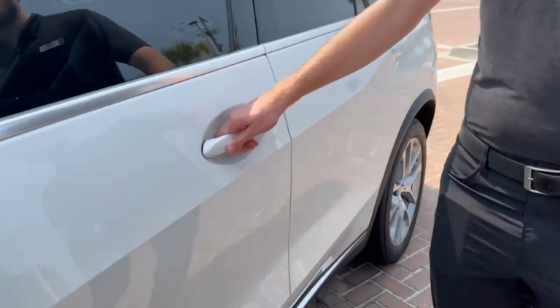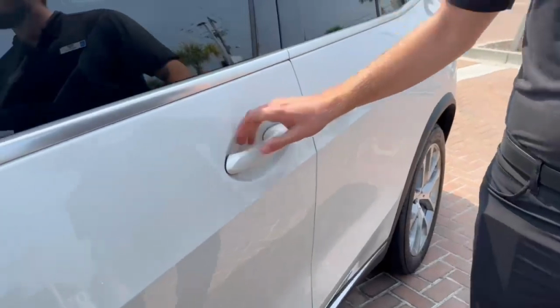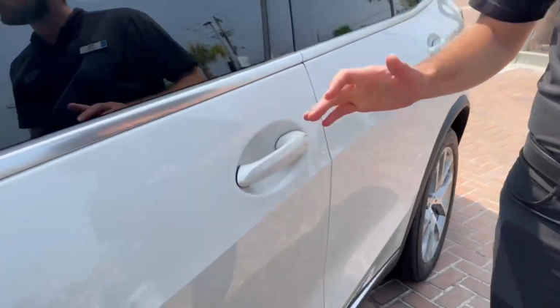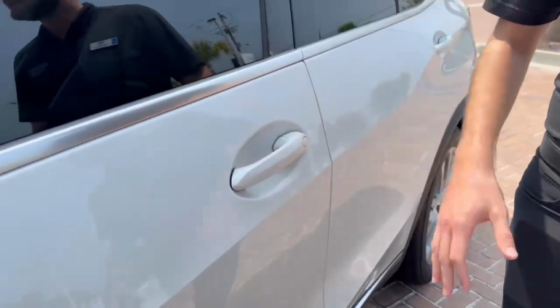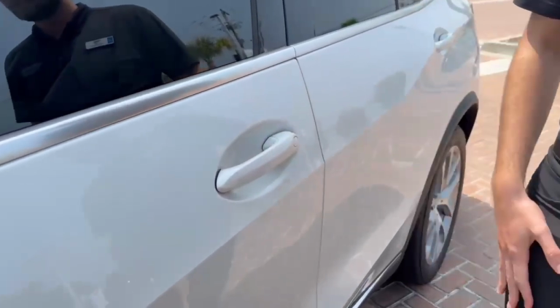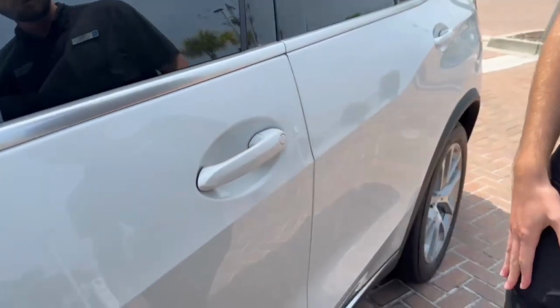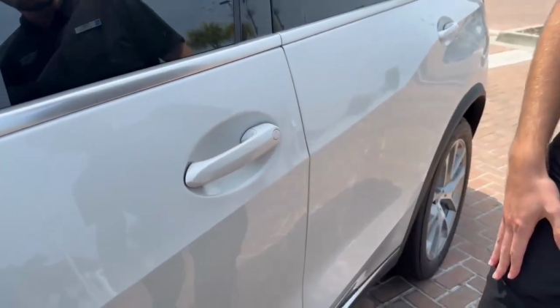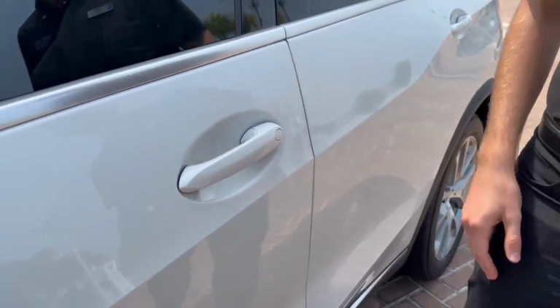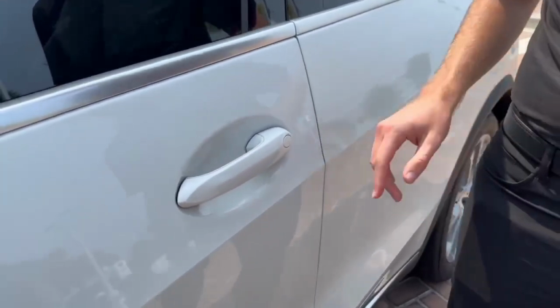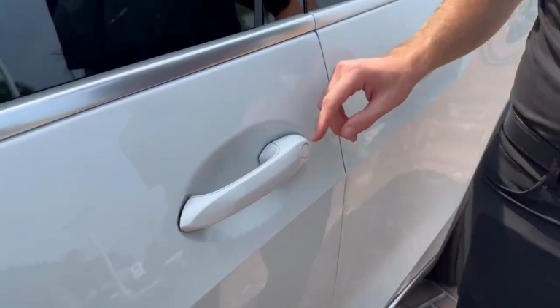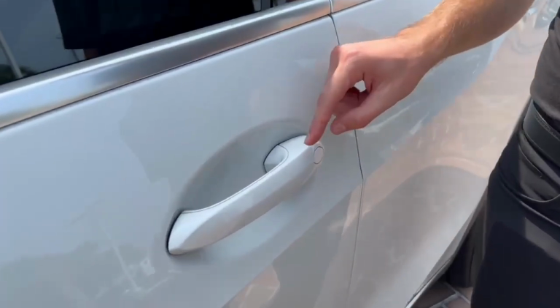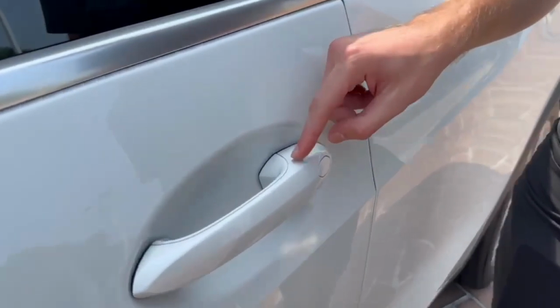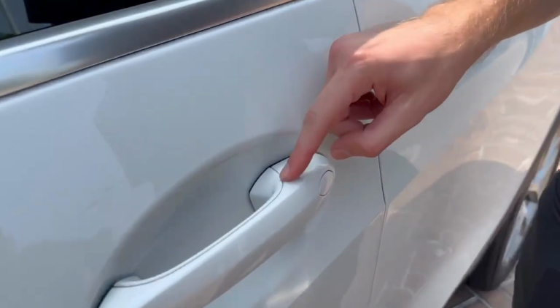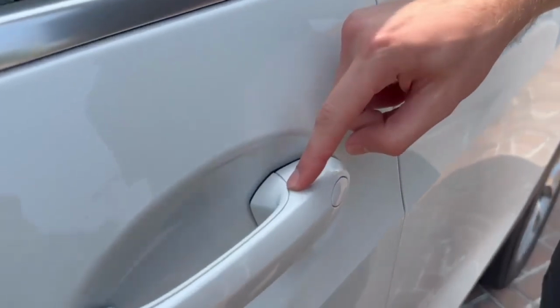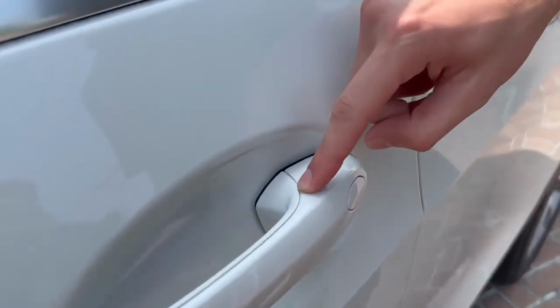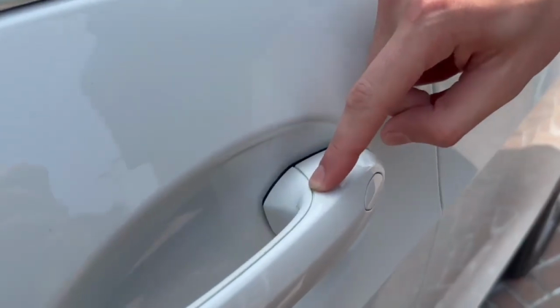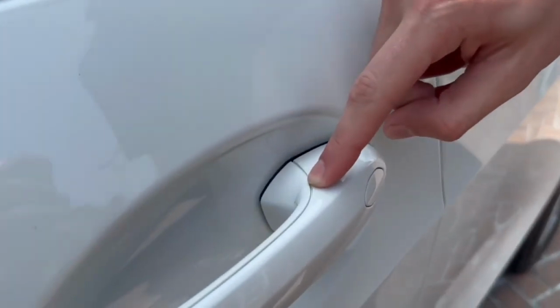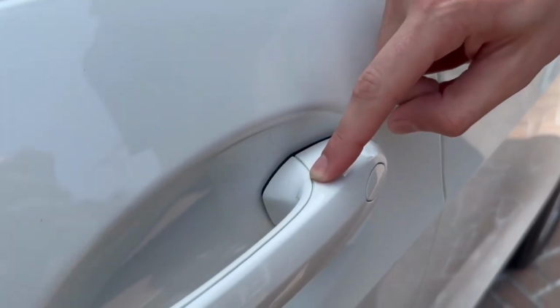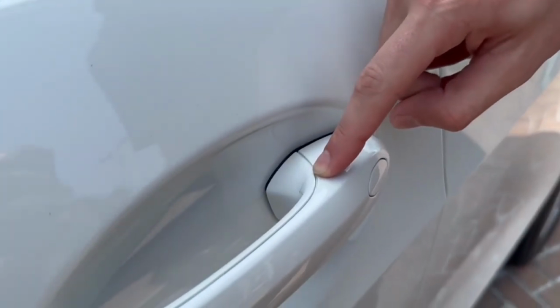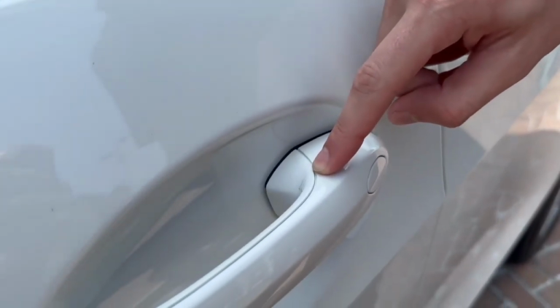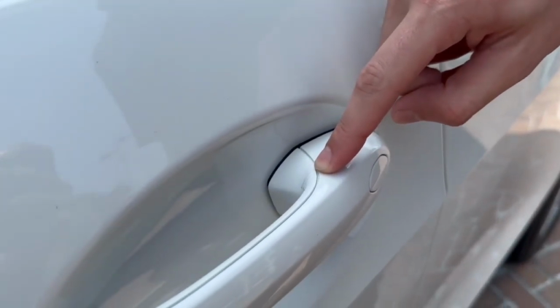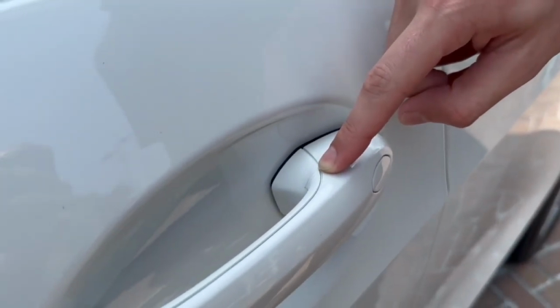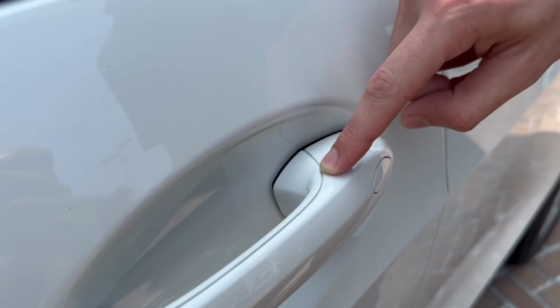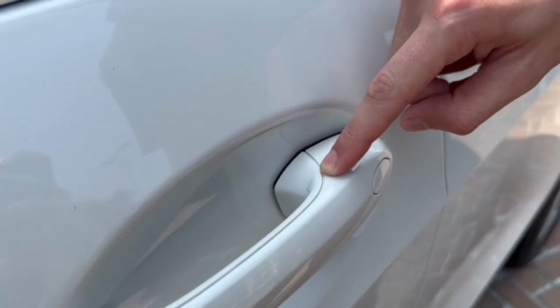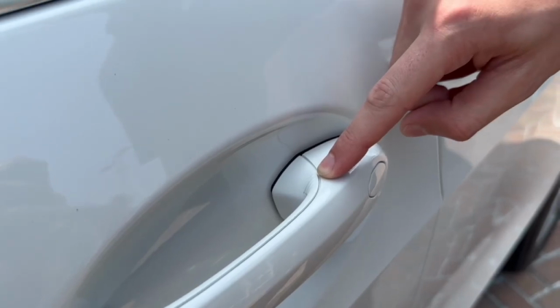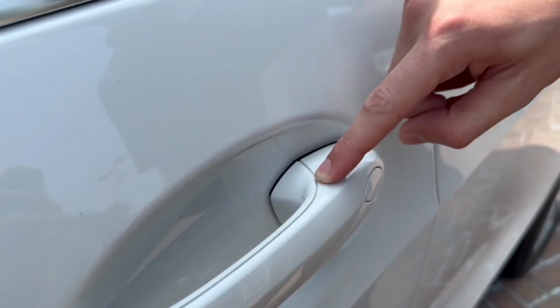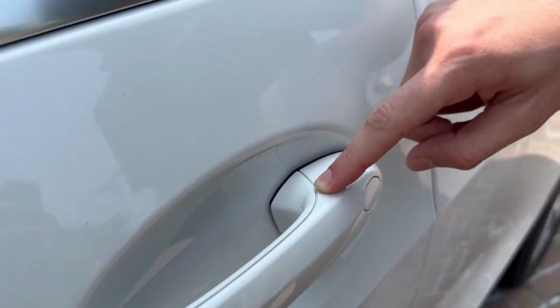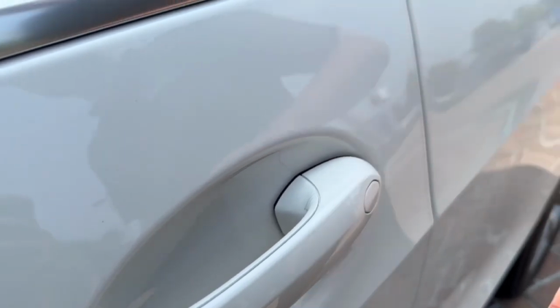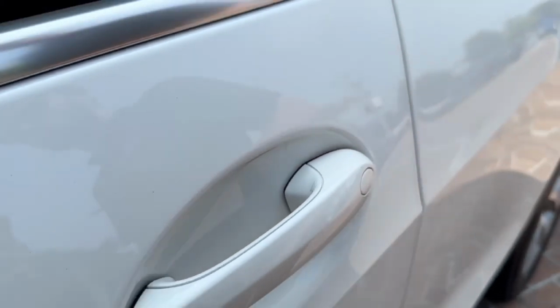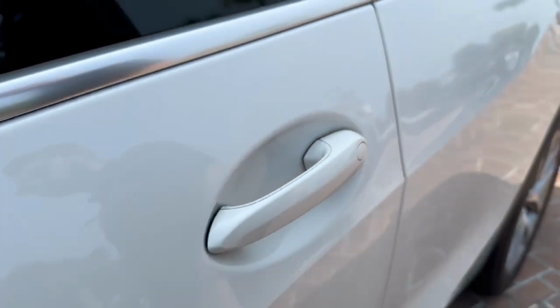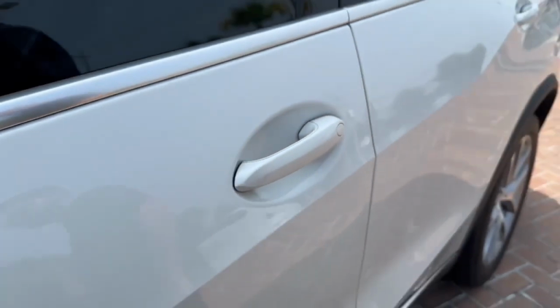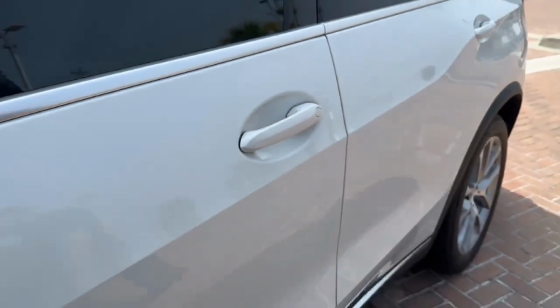When you're ready to leave and lock it up, you can either rest your finger on these three ridges here, or simply walk away from the car.